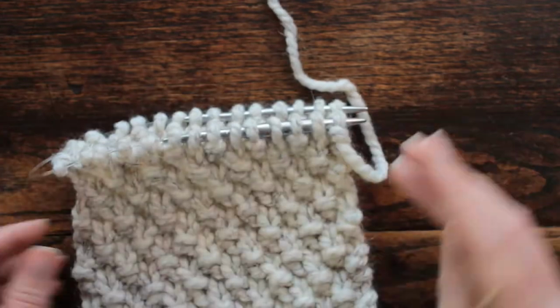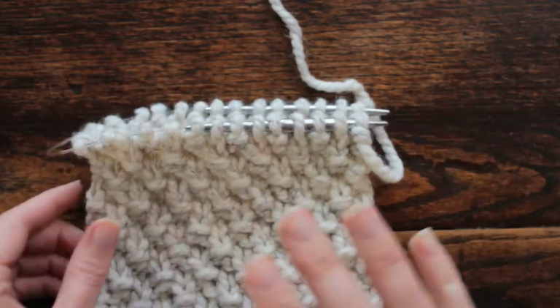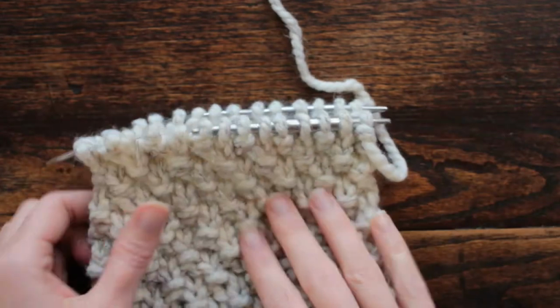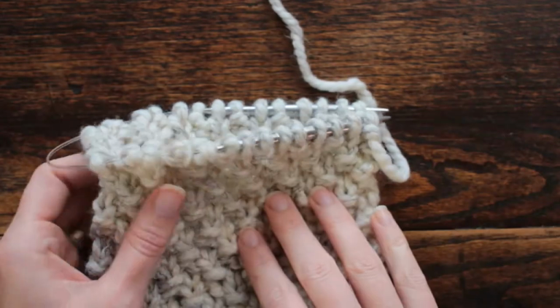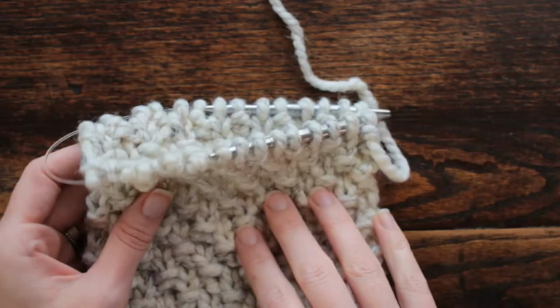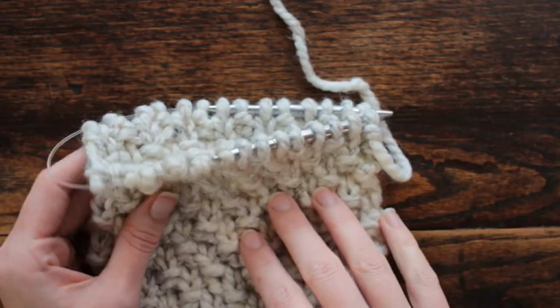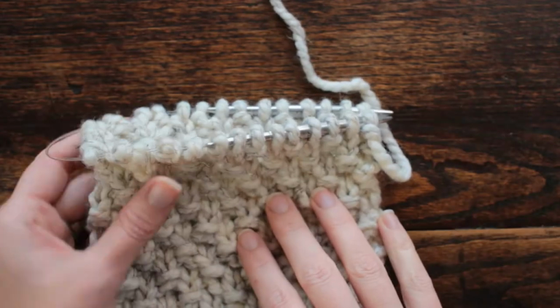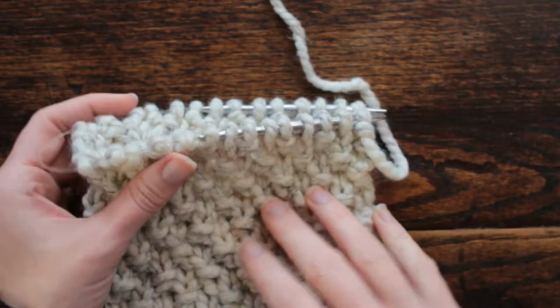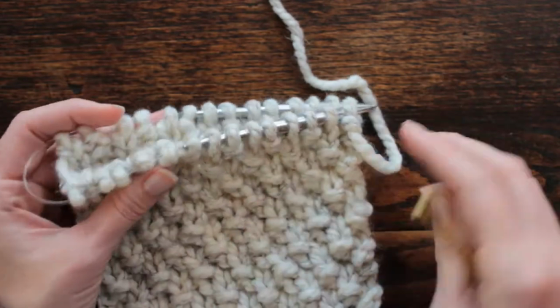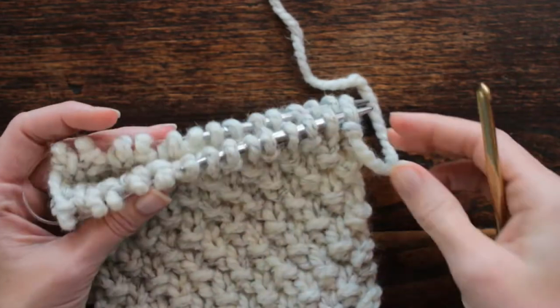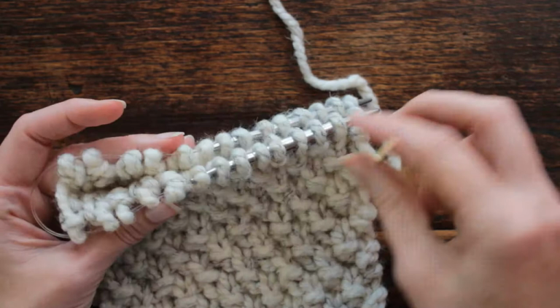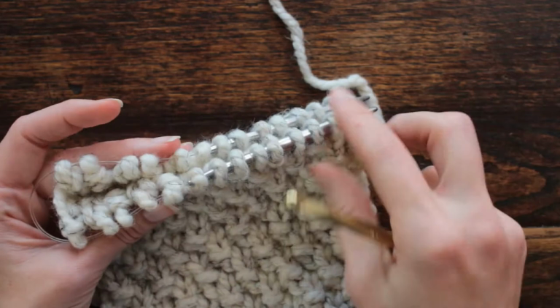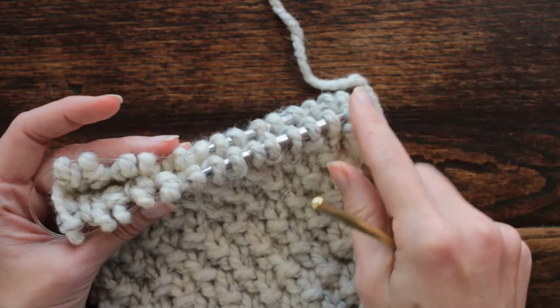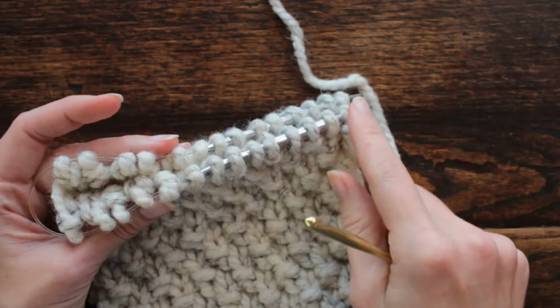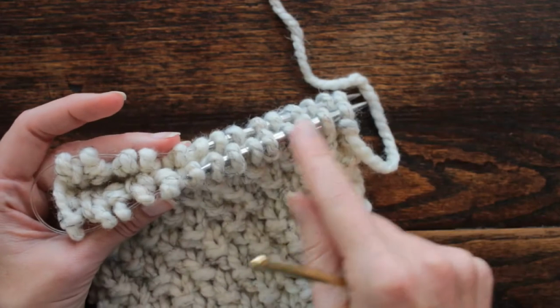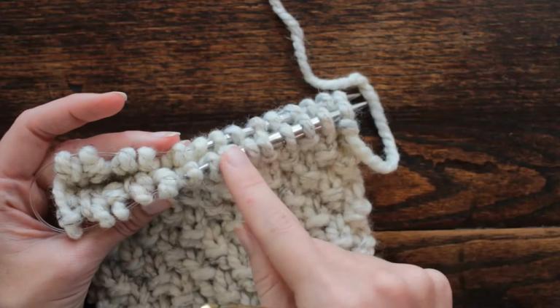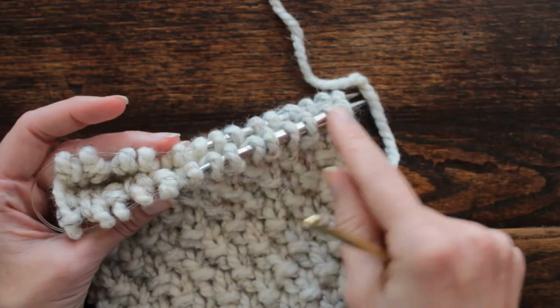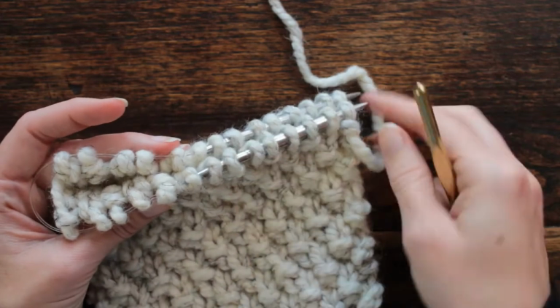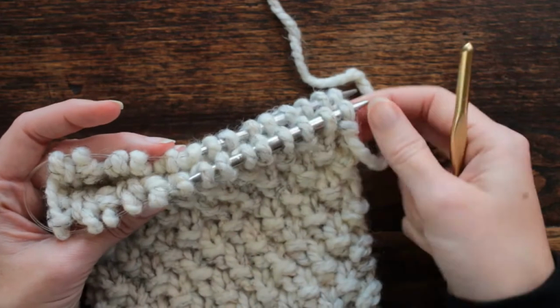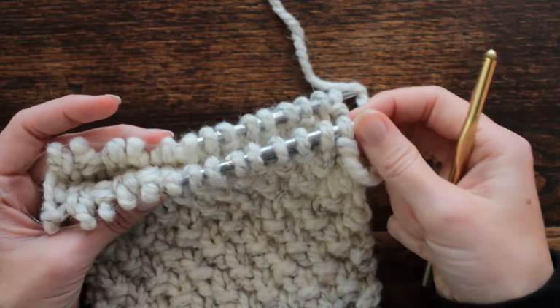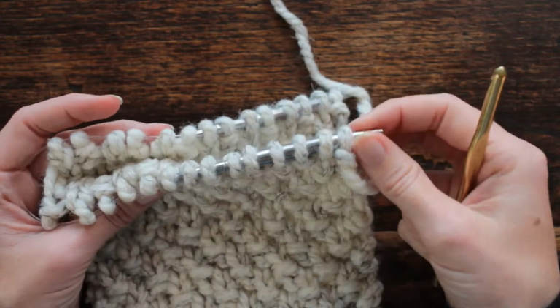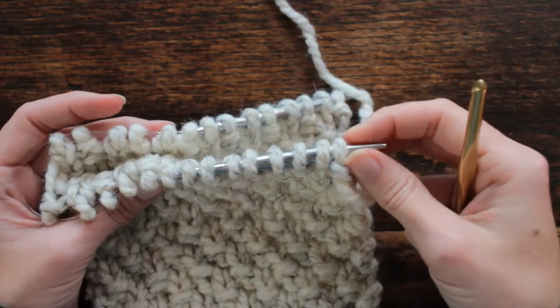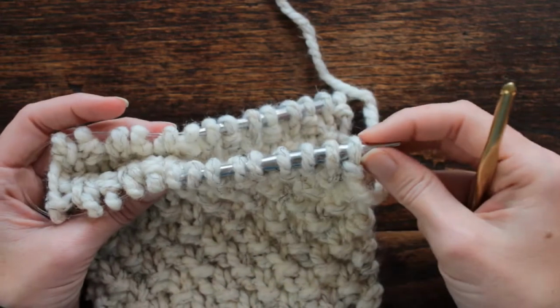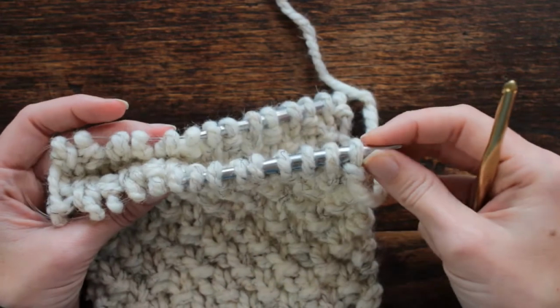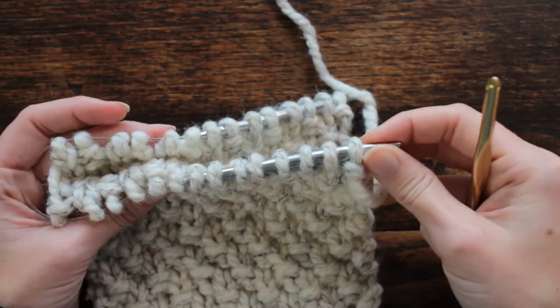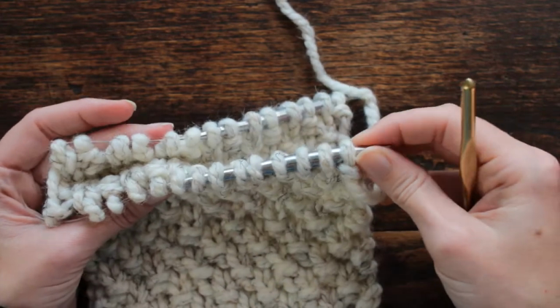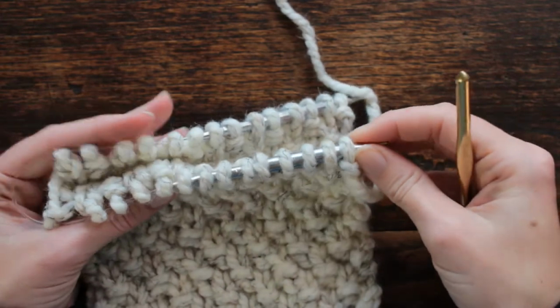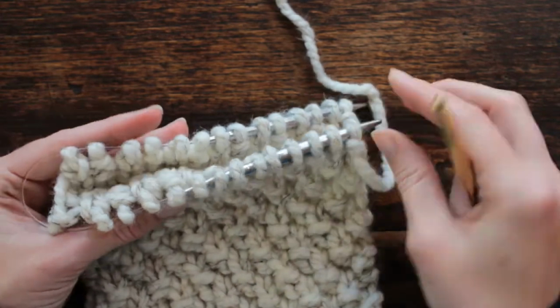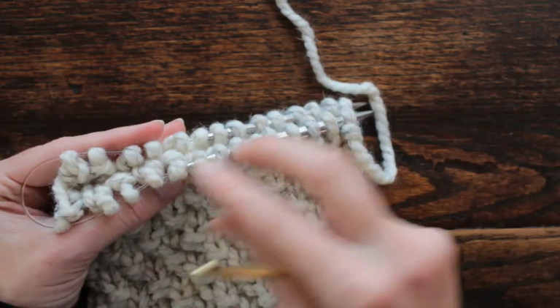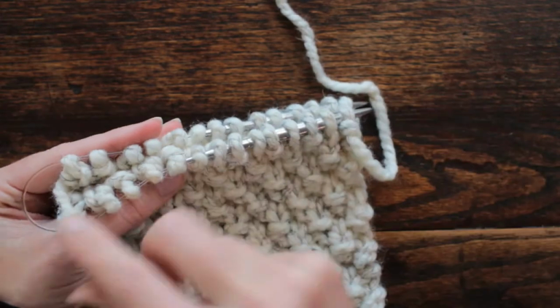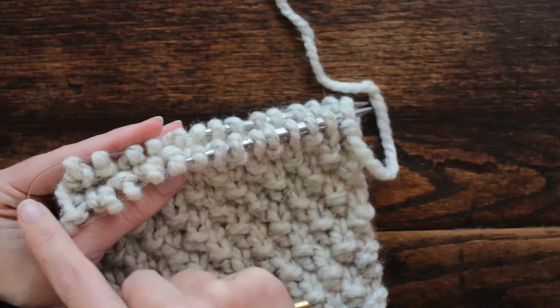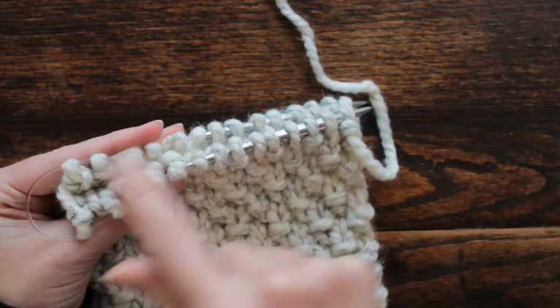I'm using Lion Brand Woolly Thick and Quick yarn with — I believe — size 11 knitting needles.